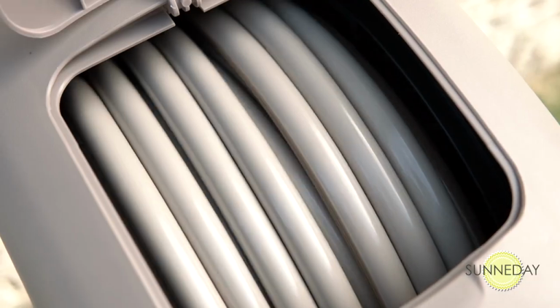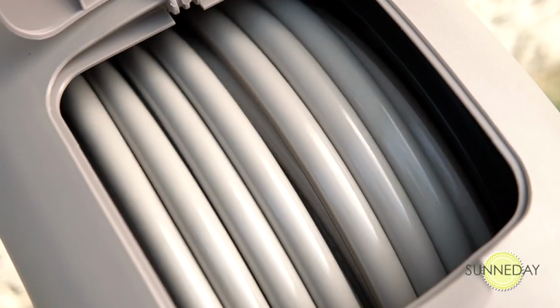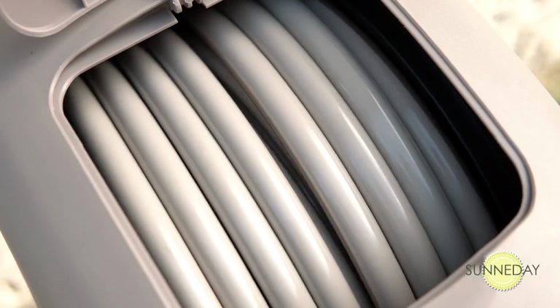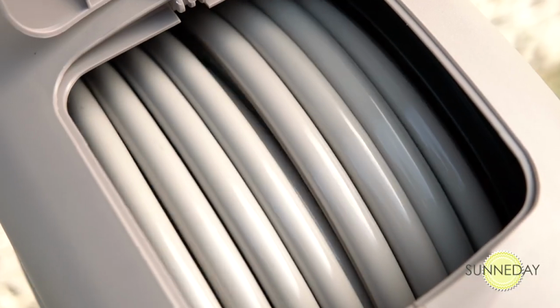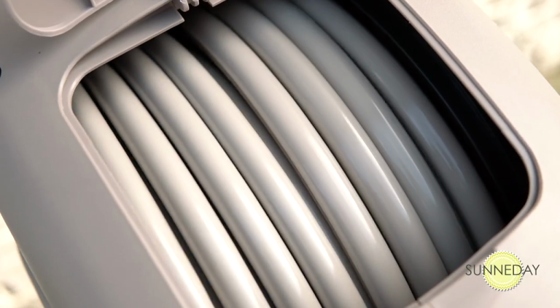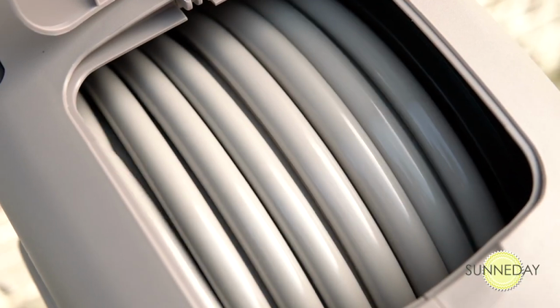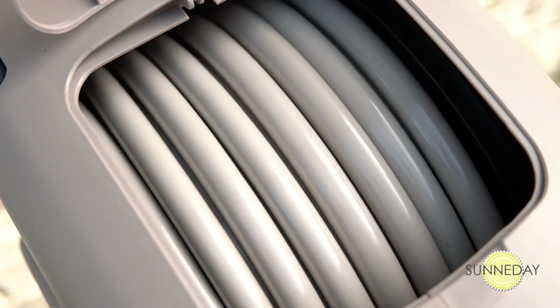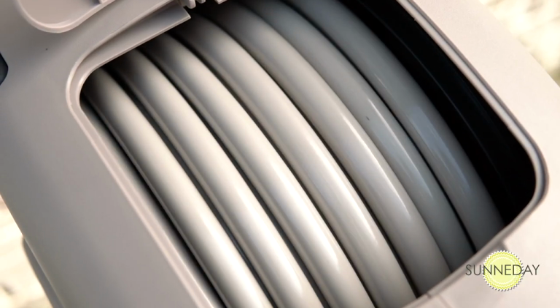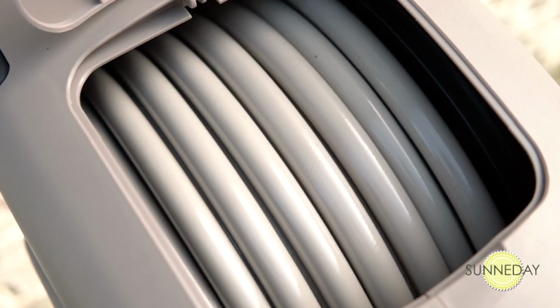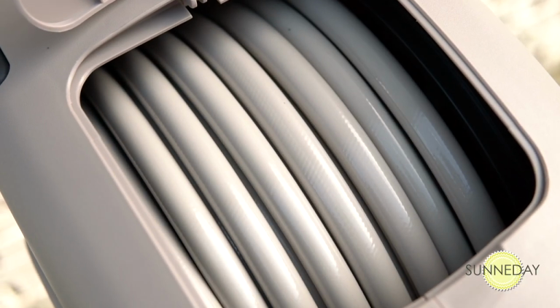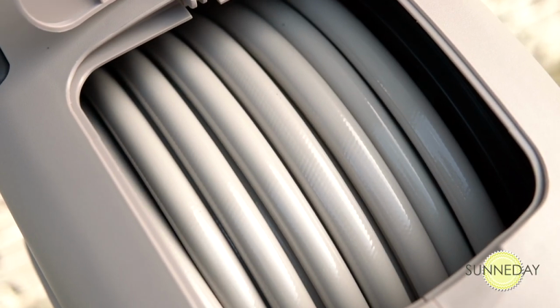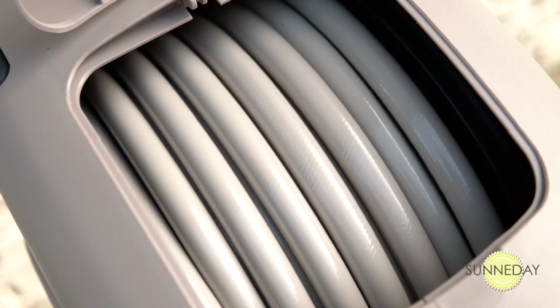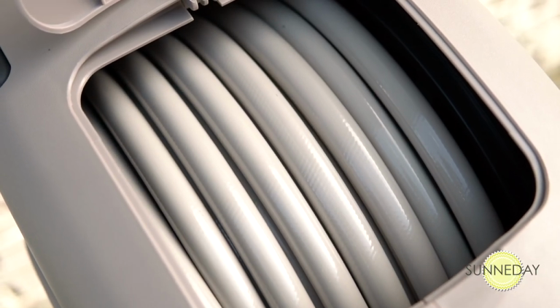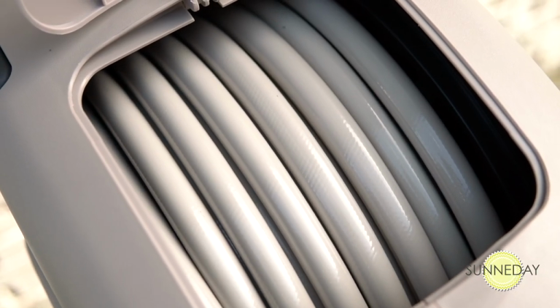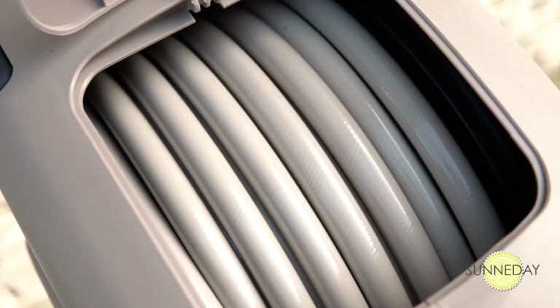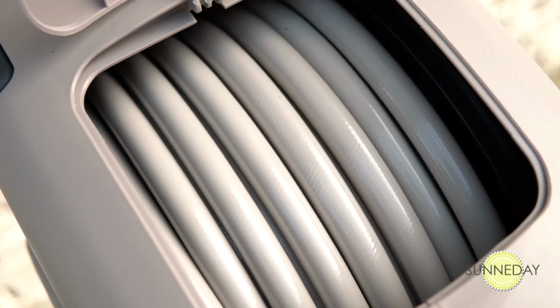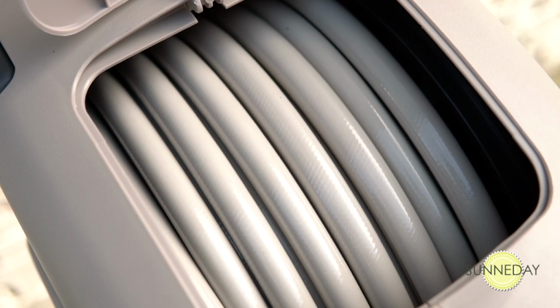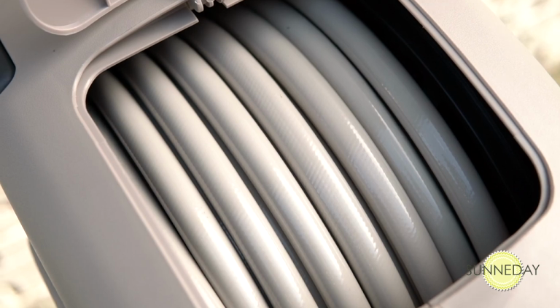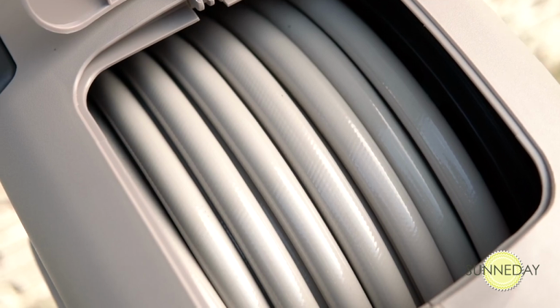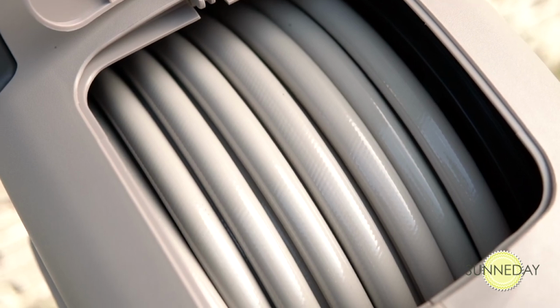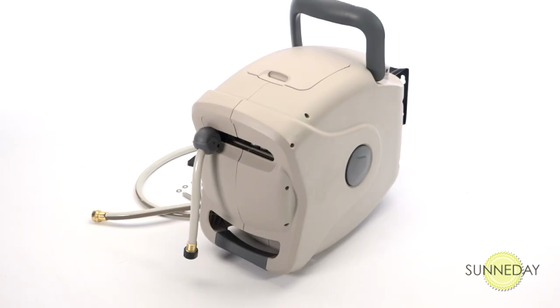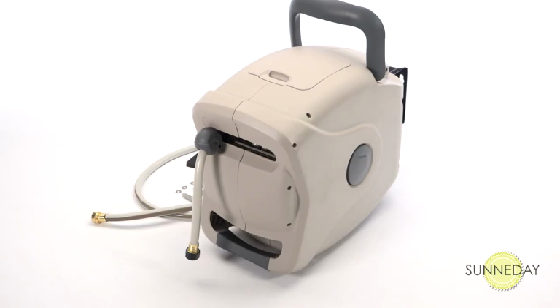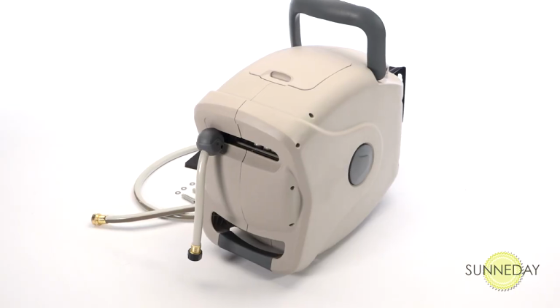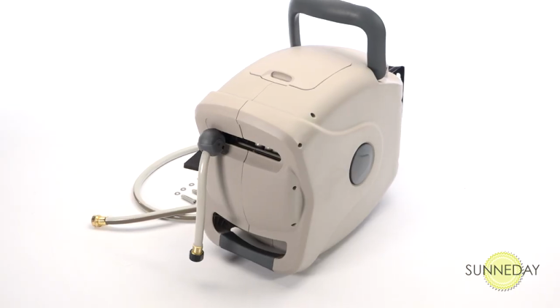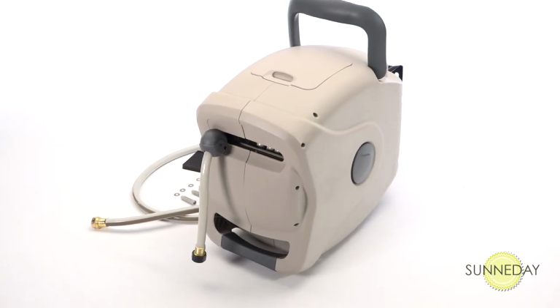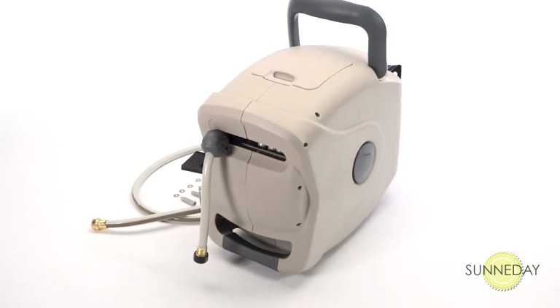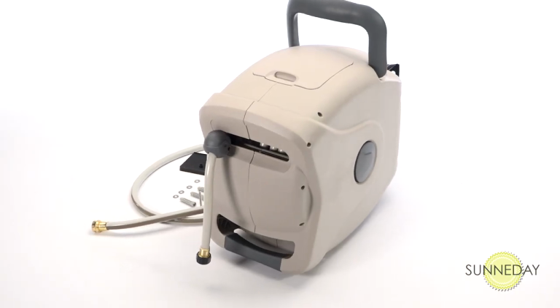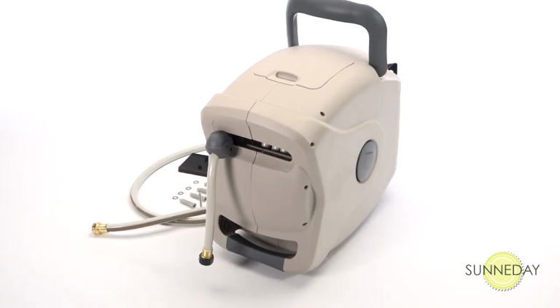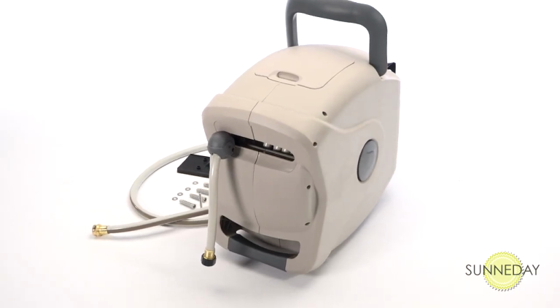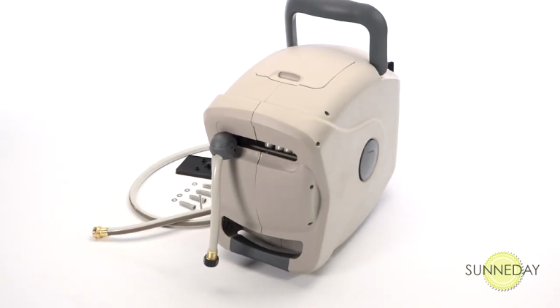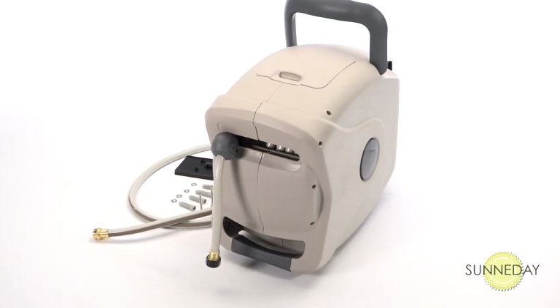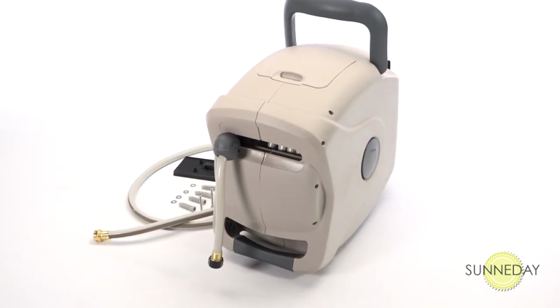And best of all, there's never a worry that it's getting tangled inside the reel. Your hose is all set to go the next time you need it.